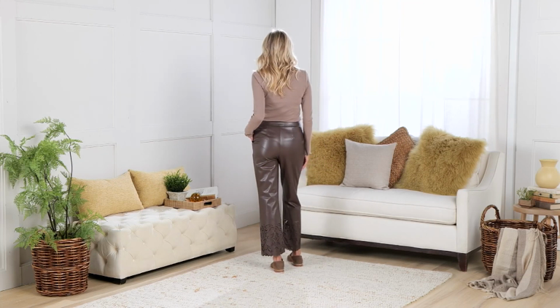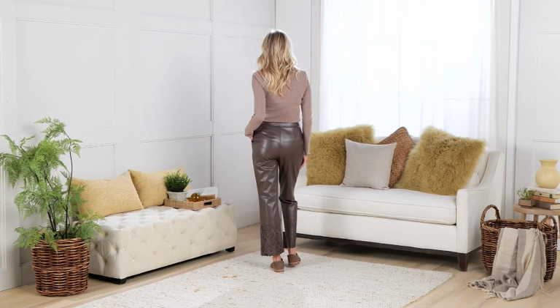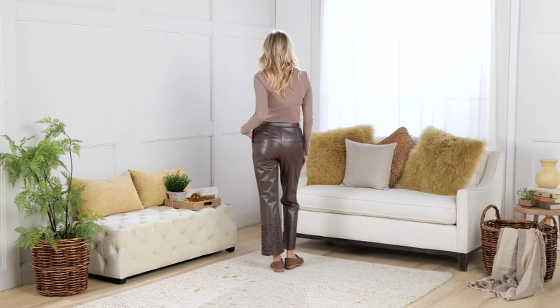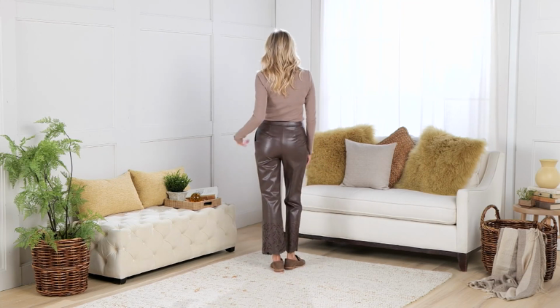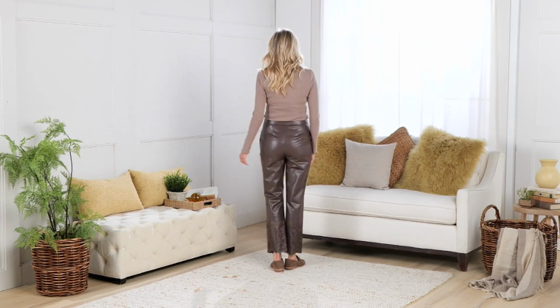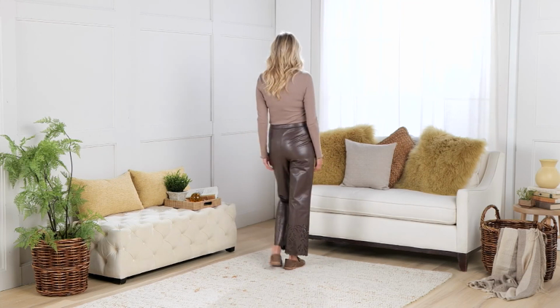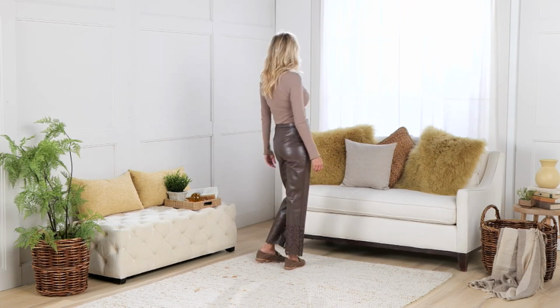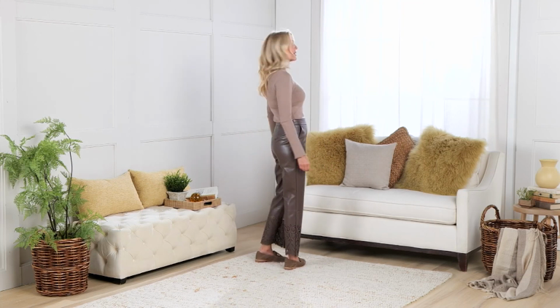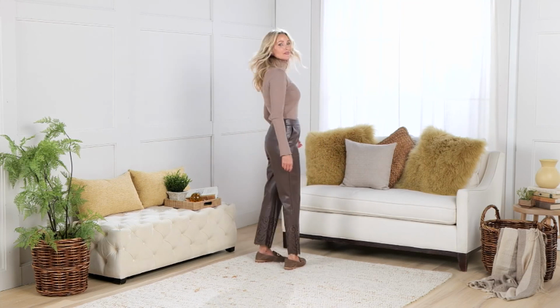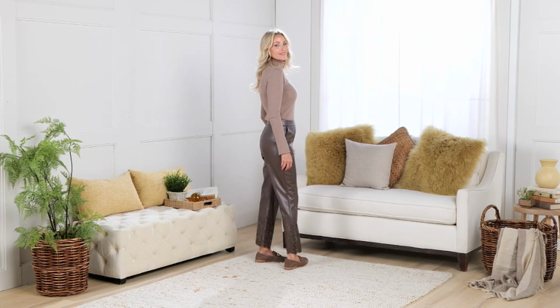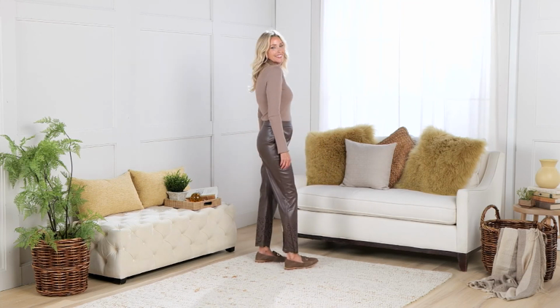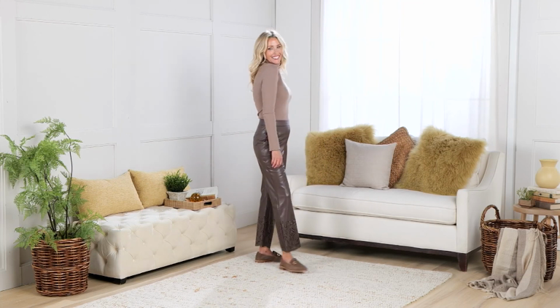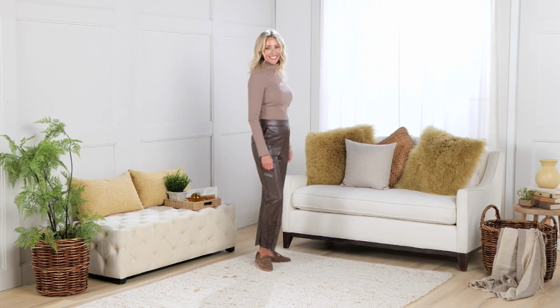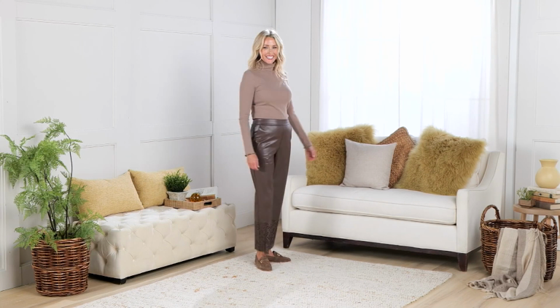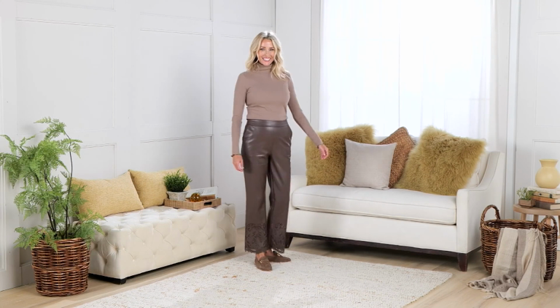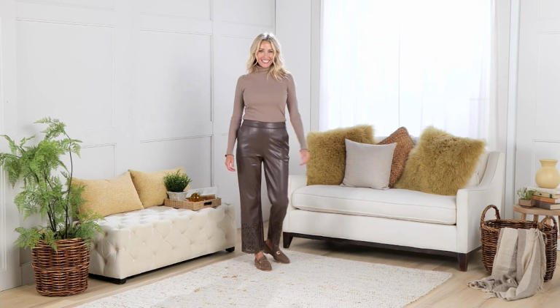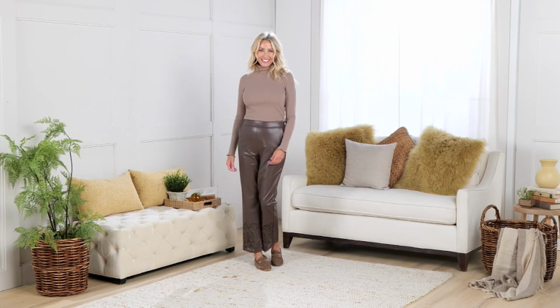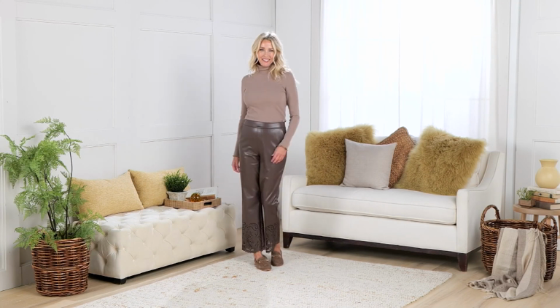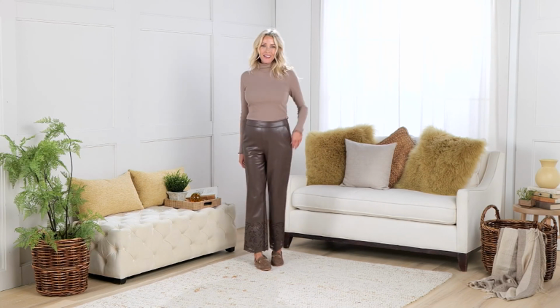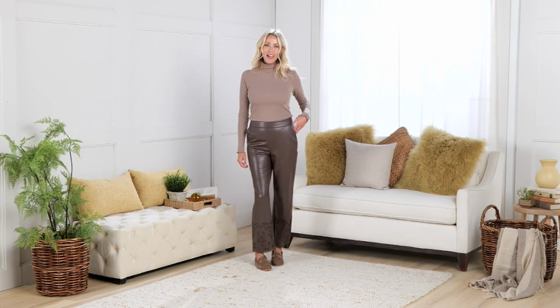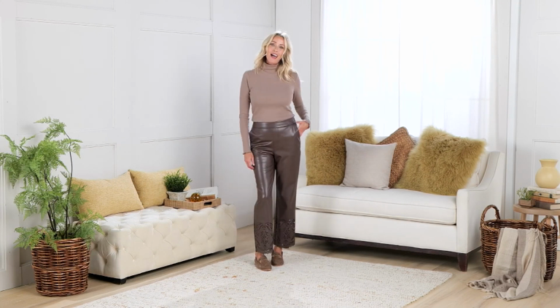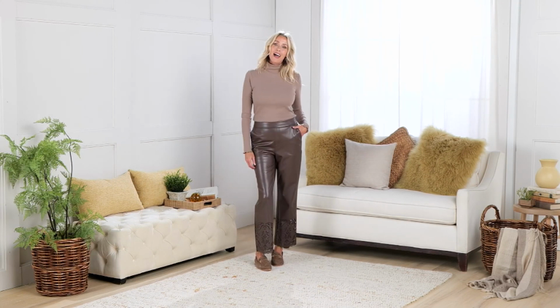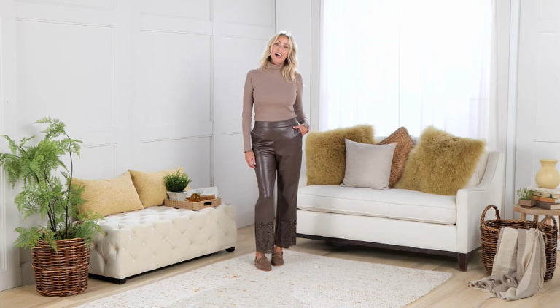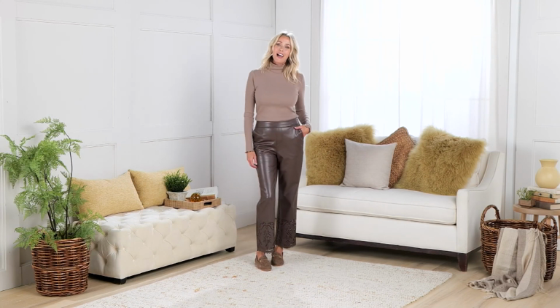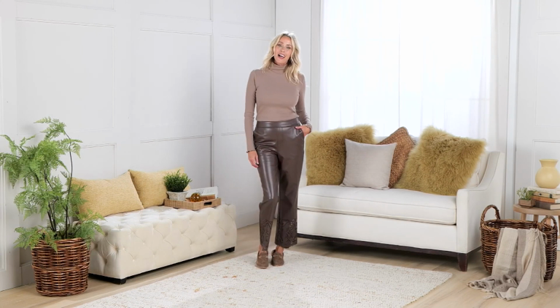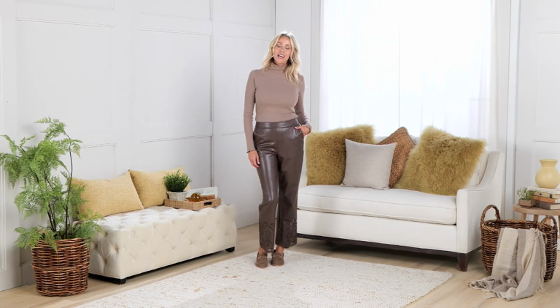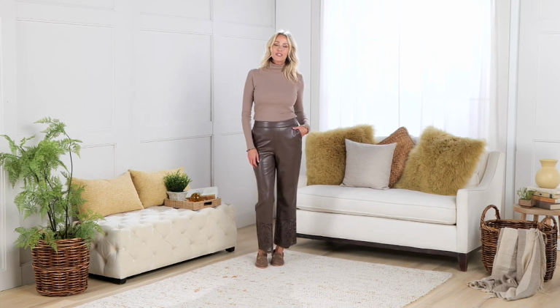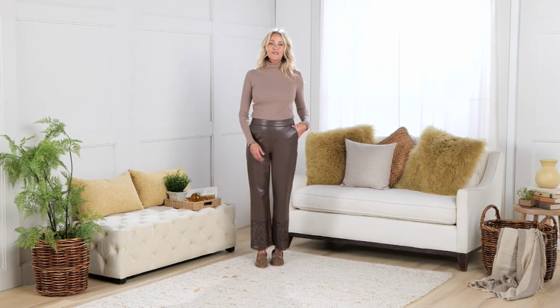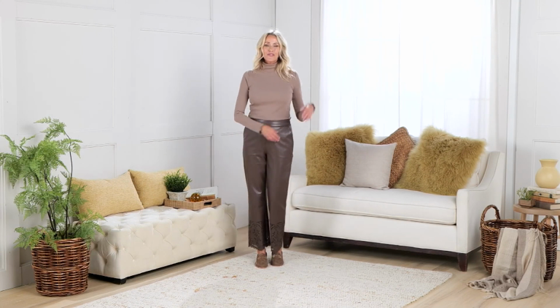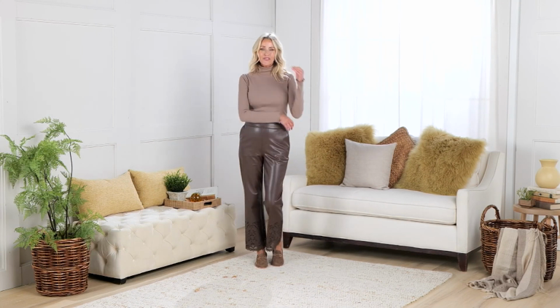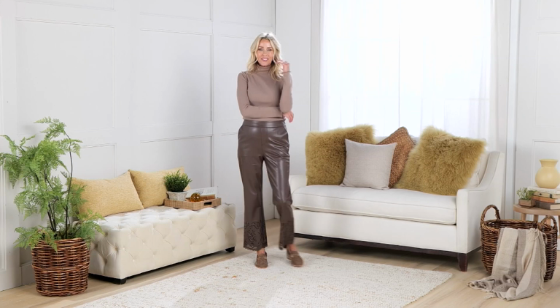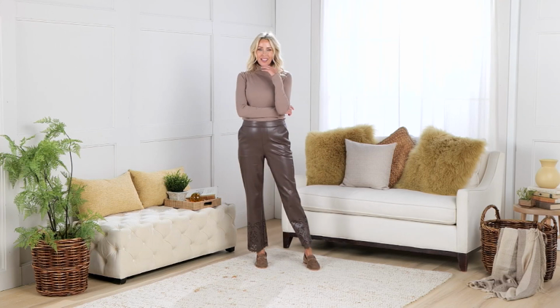Originally $79, but today $49.99. Saving over $29 today.